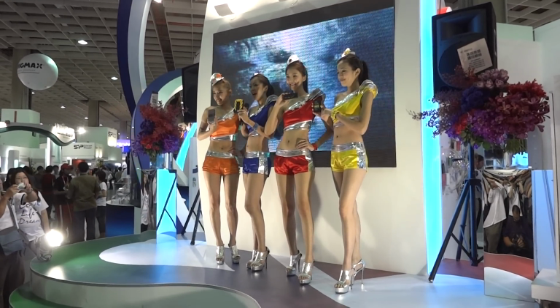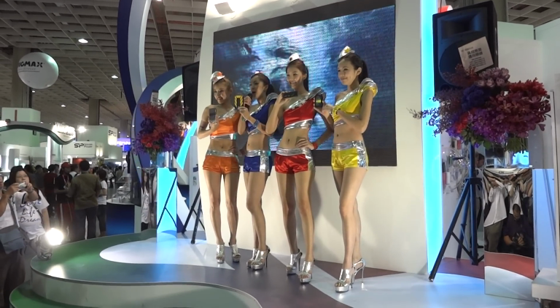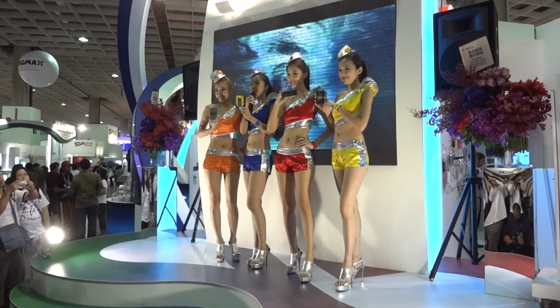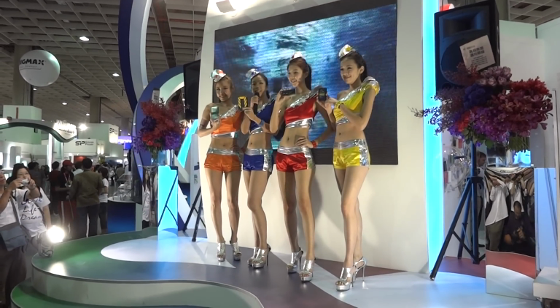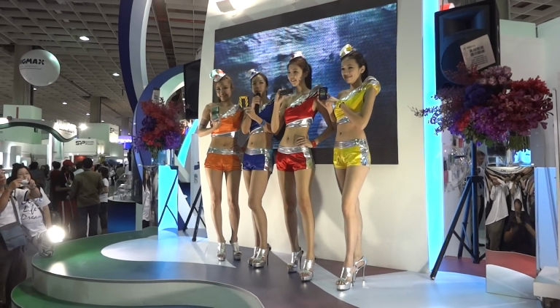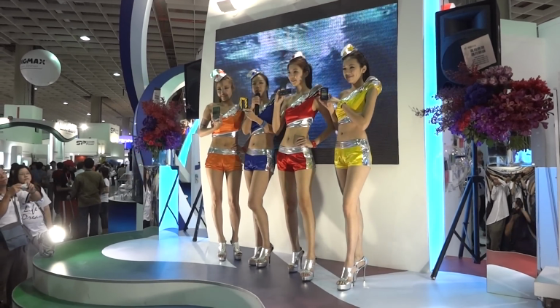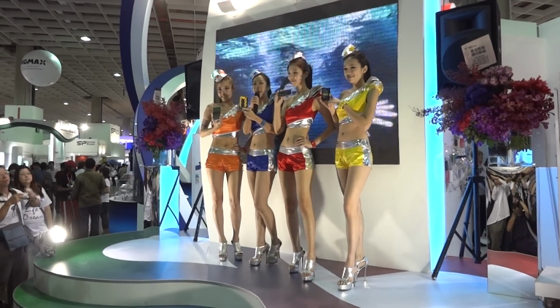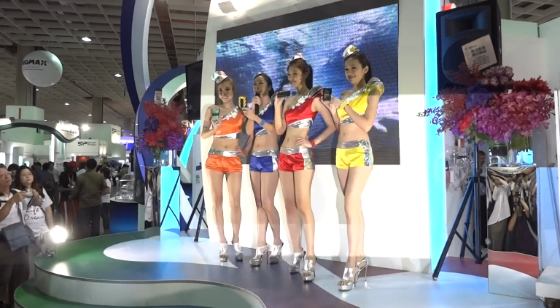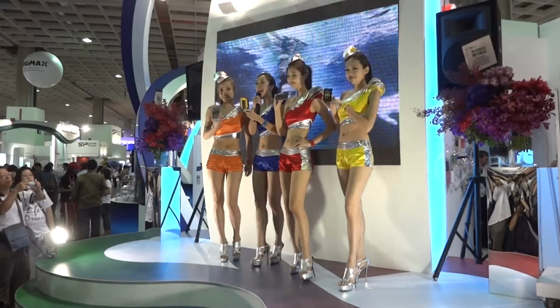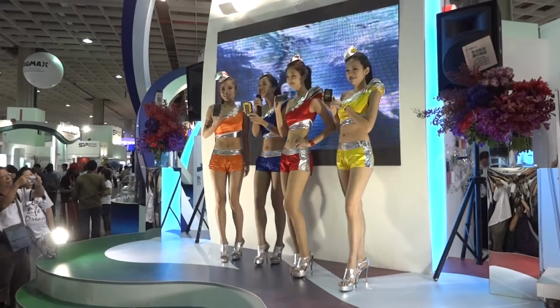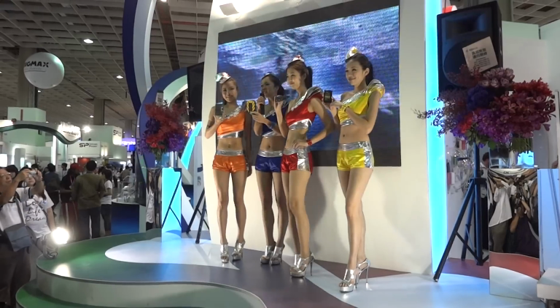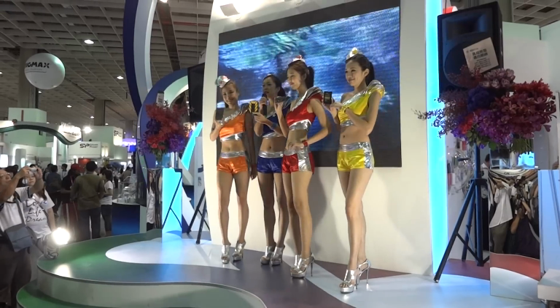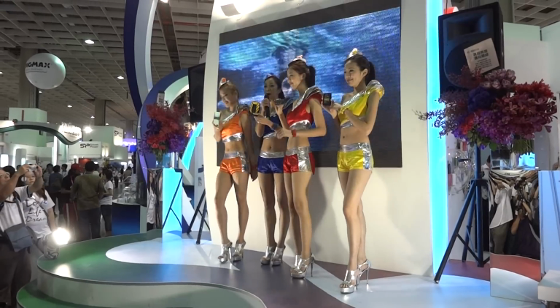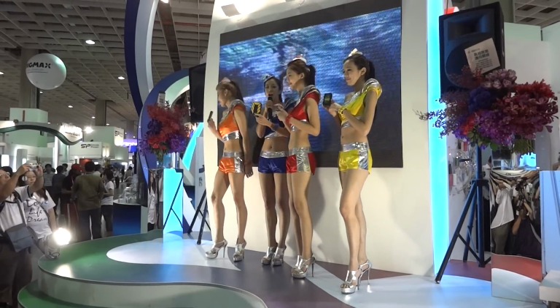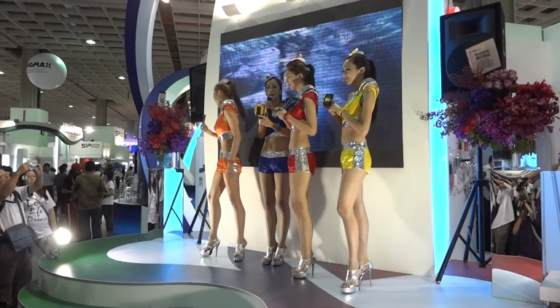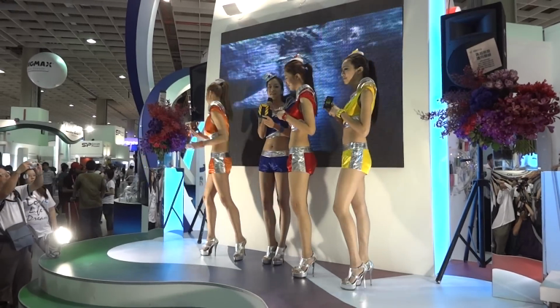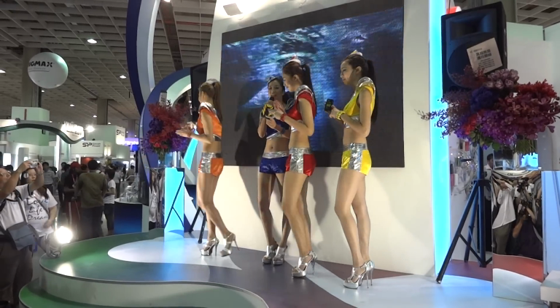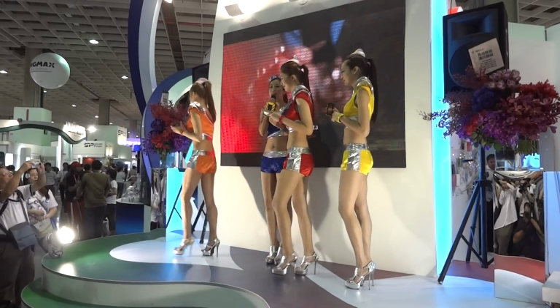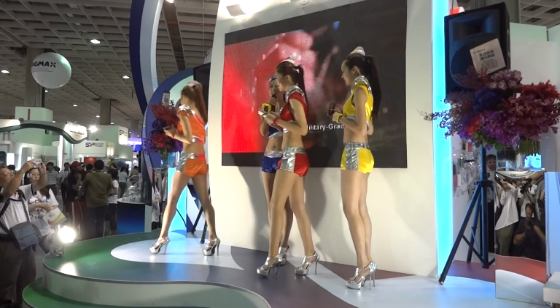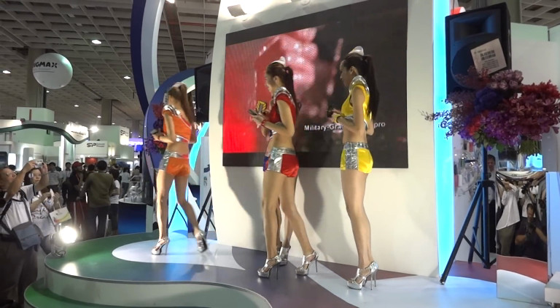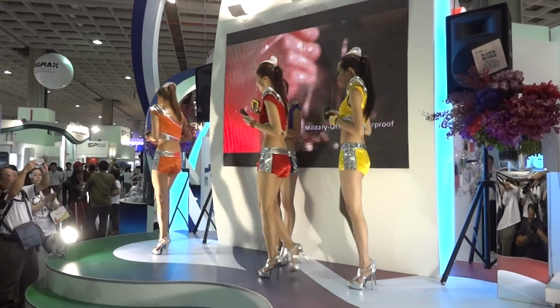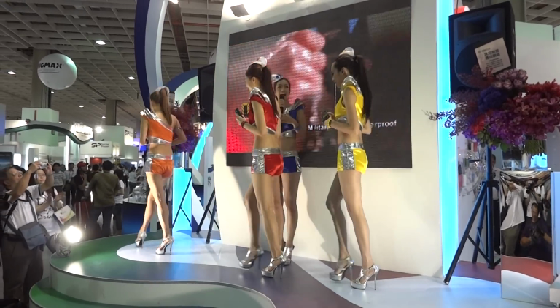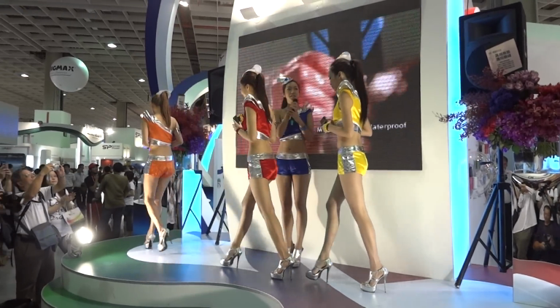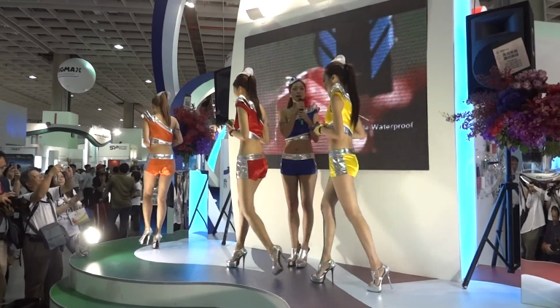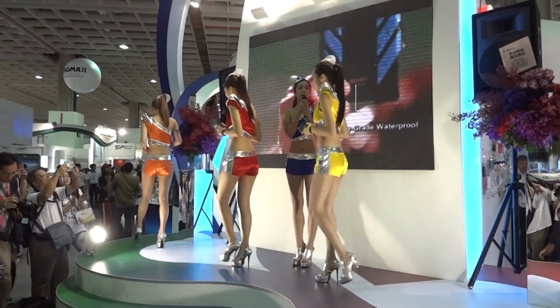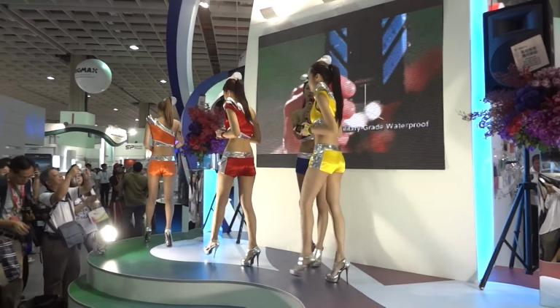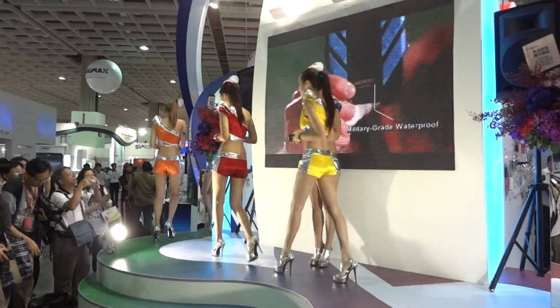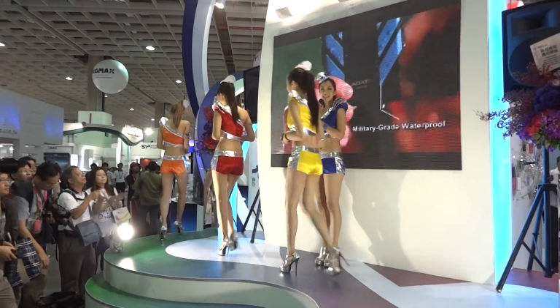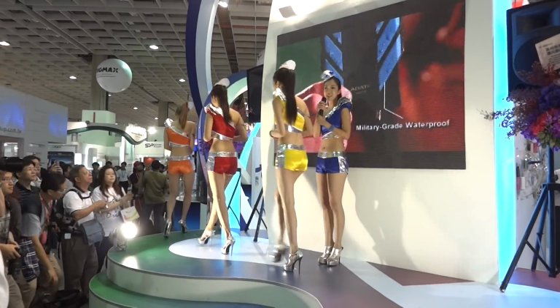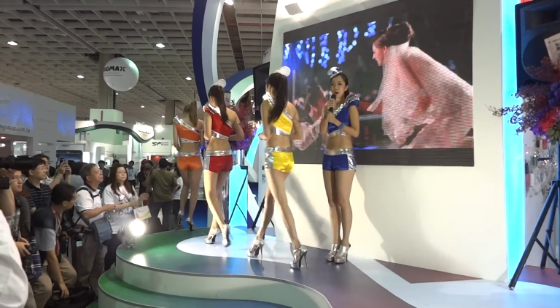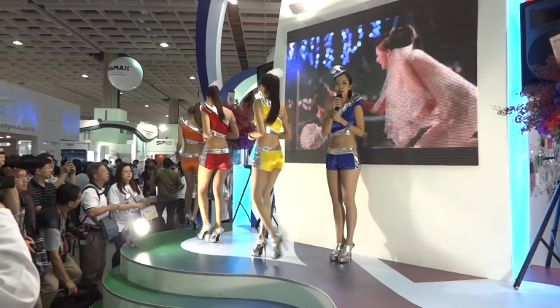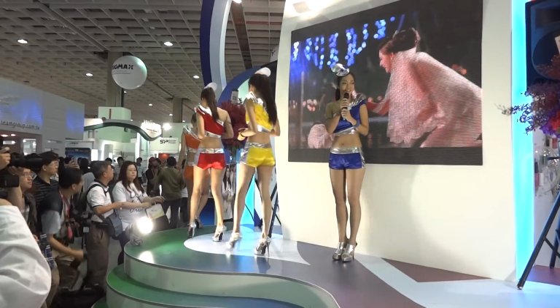Let's give a big hand to our beautiful ADATA models.